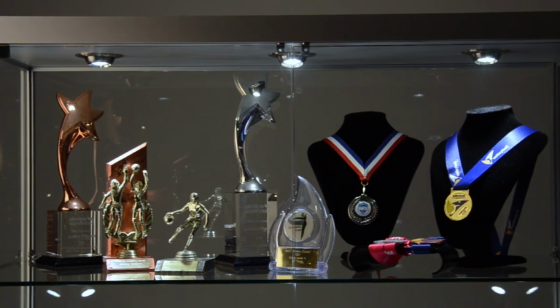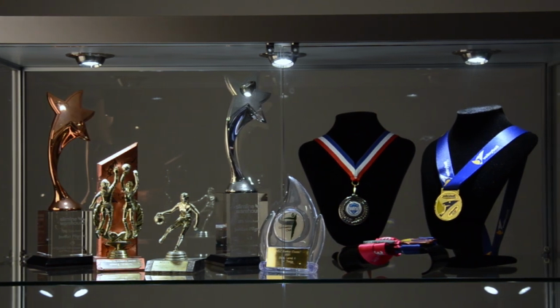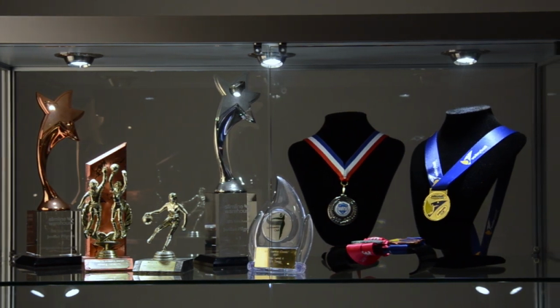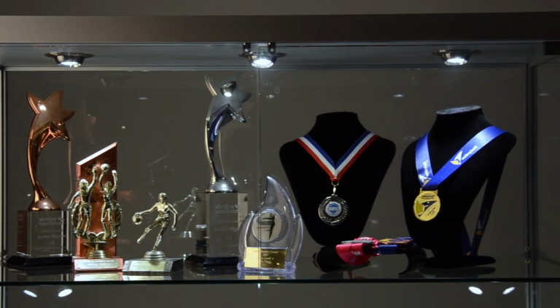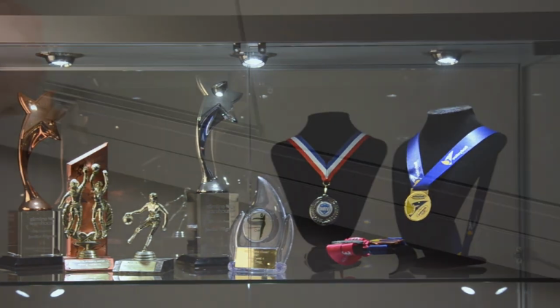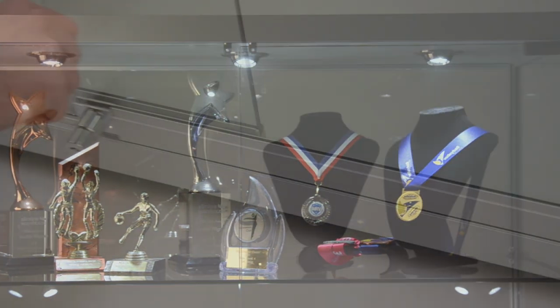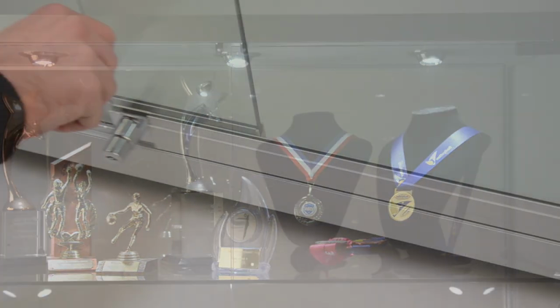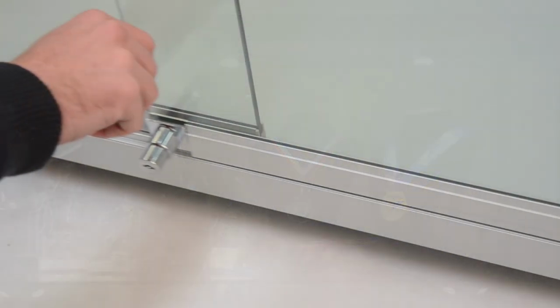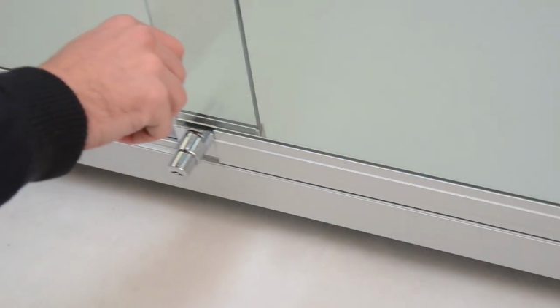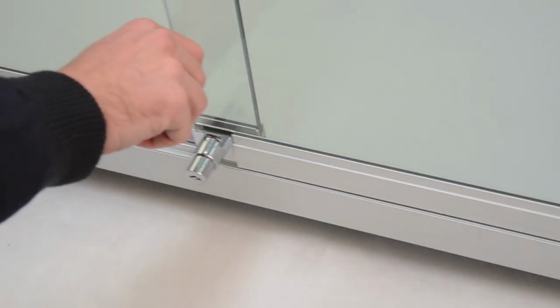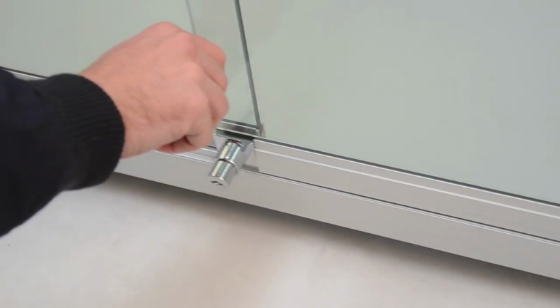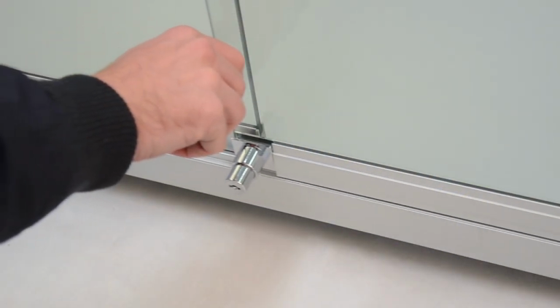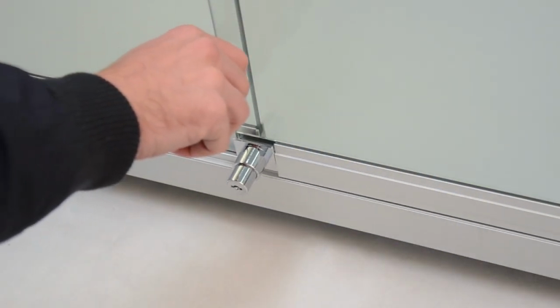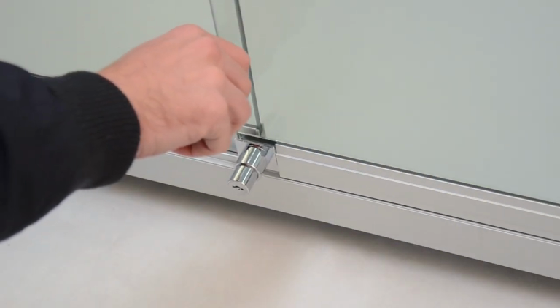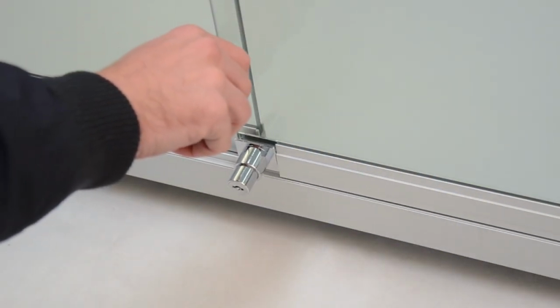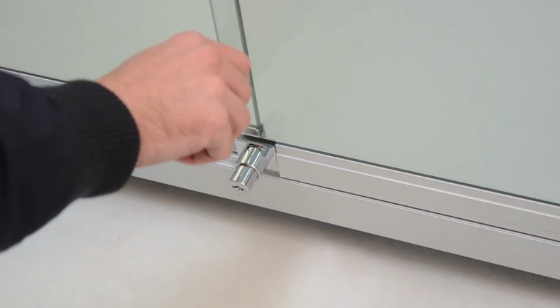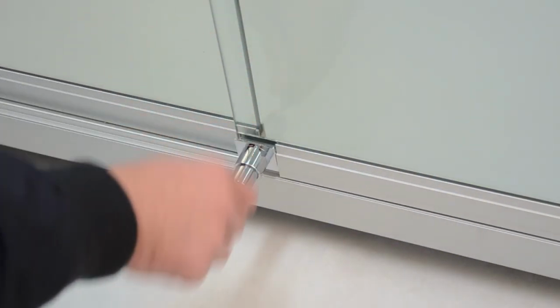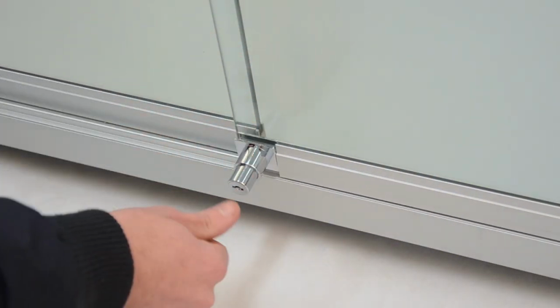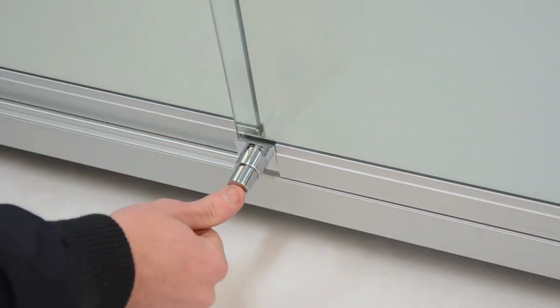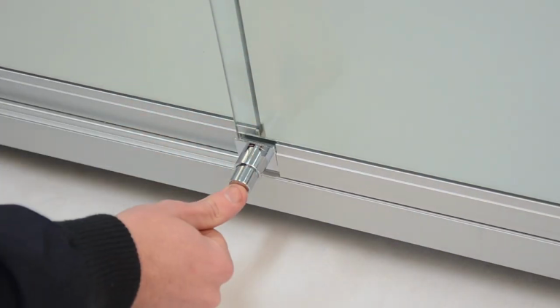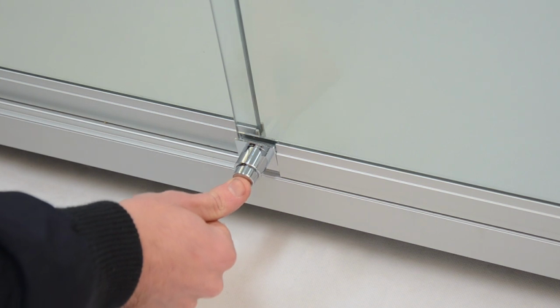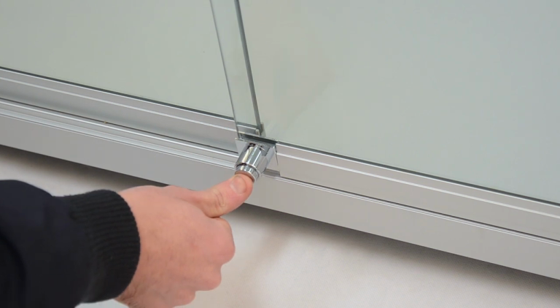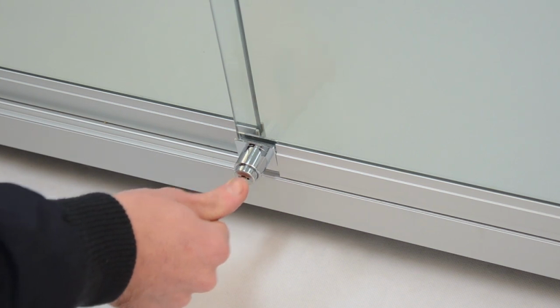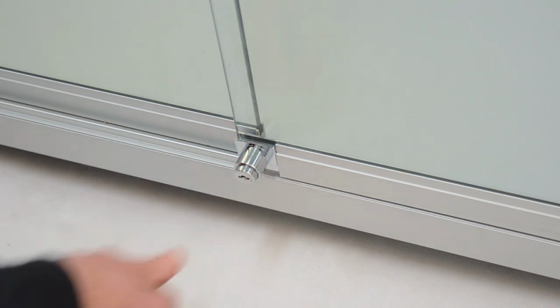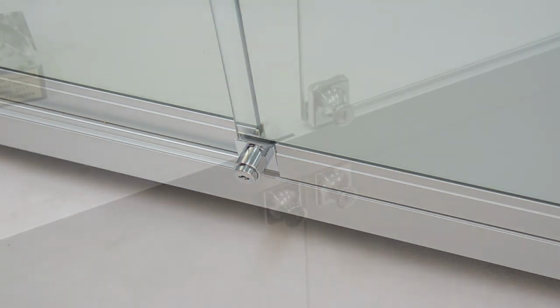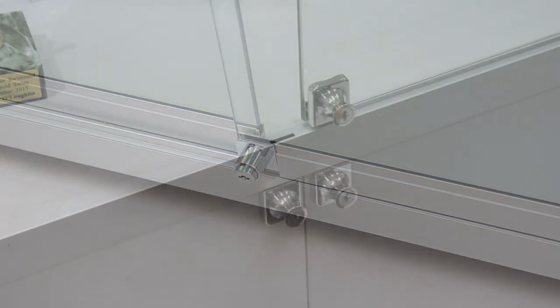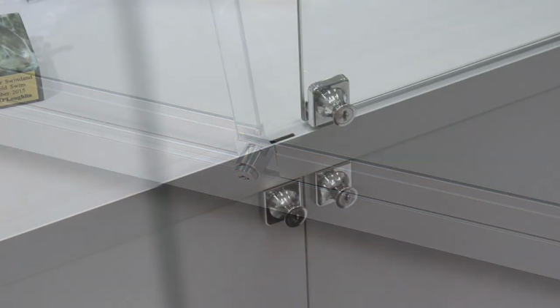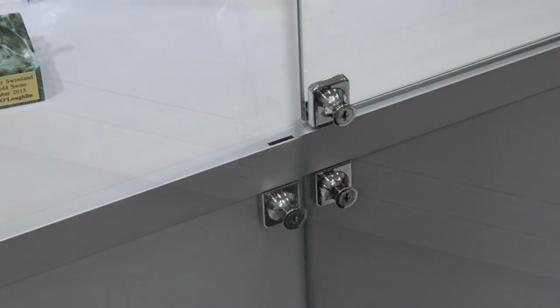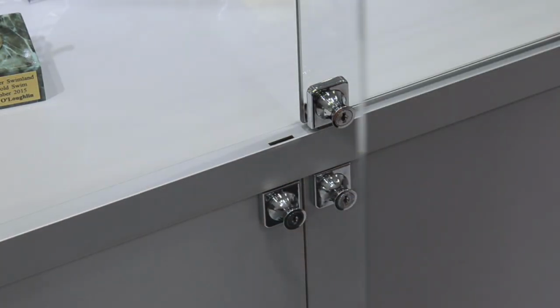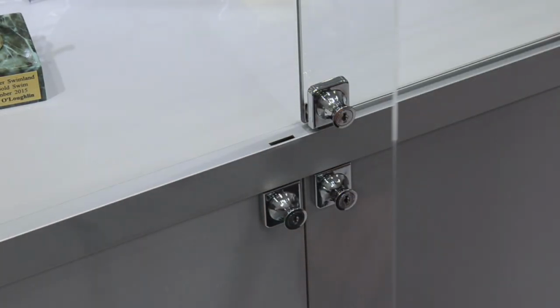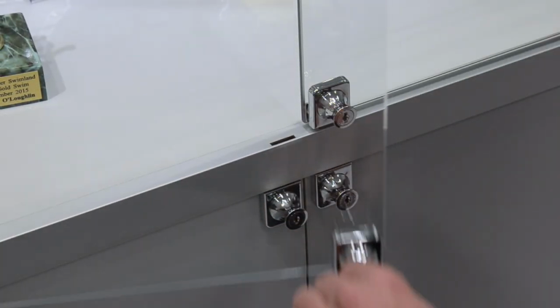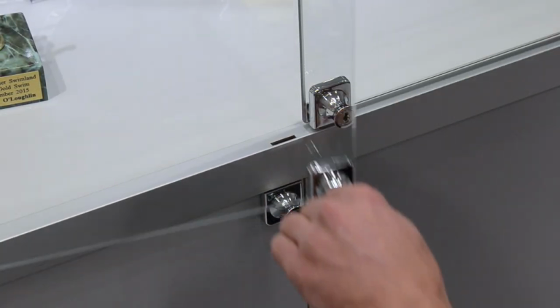The built-in locks will give you peace of mind knowing that your displayed products are free from being tampered with whilst being unsupervised.